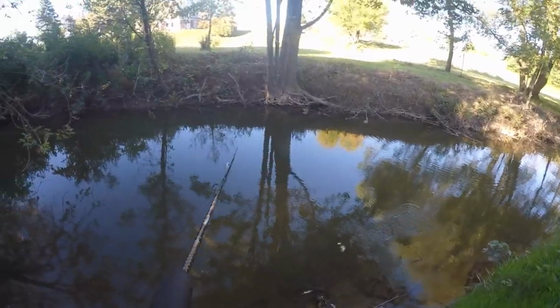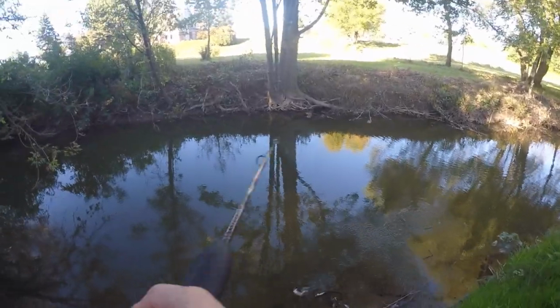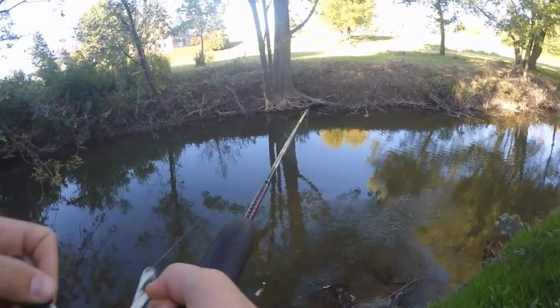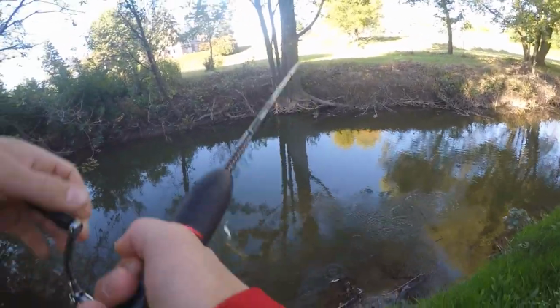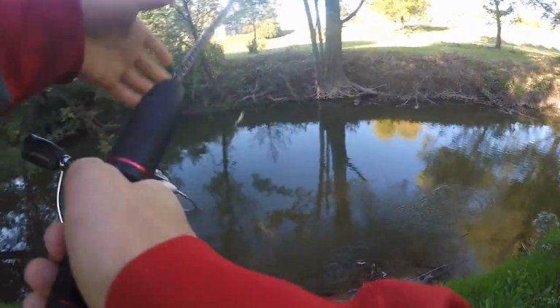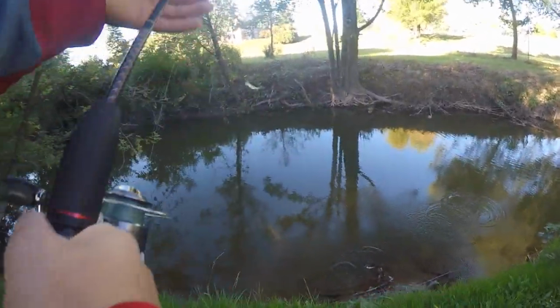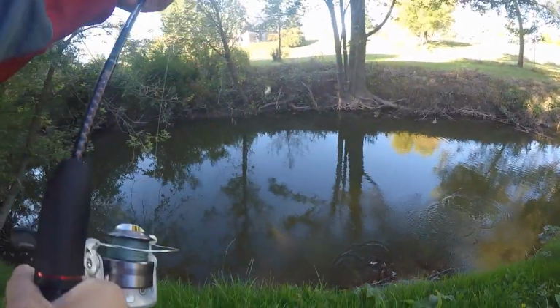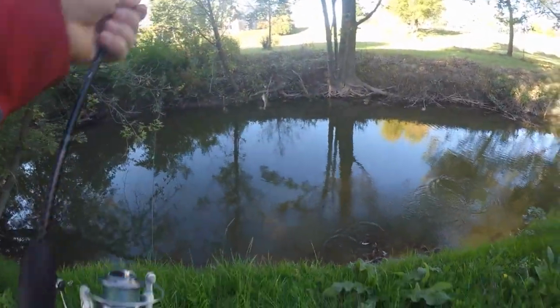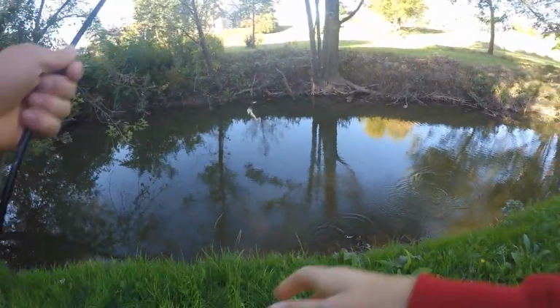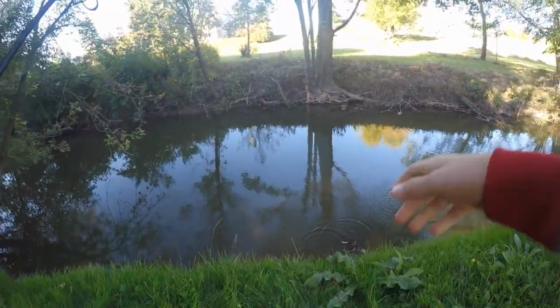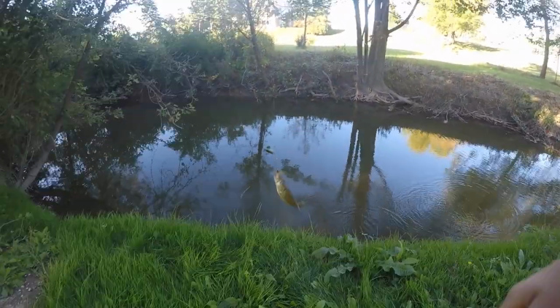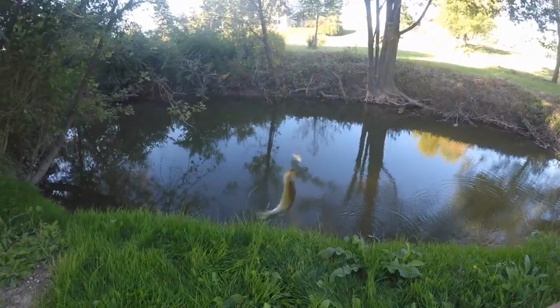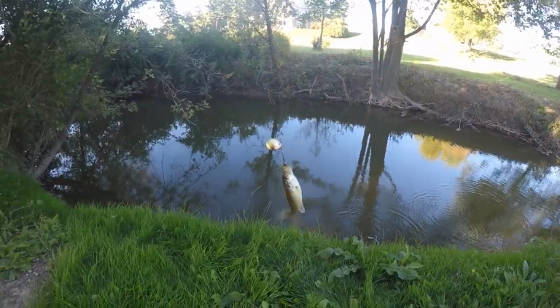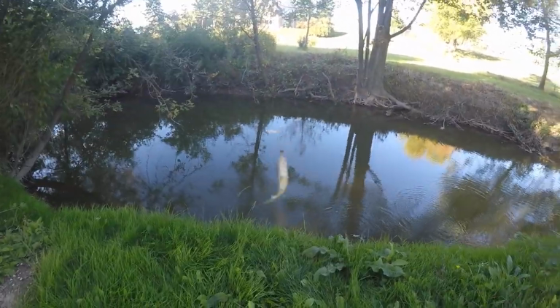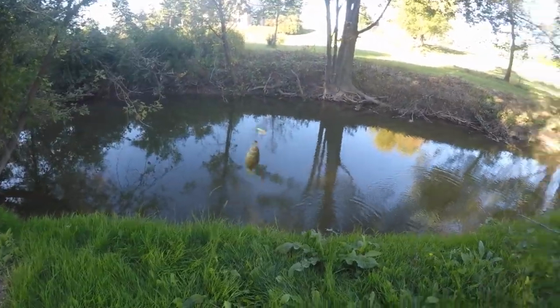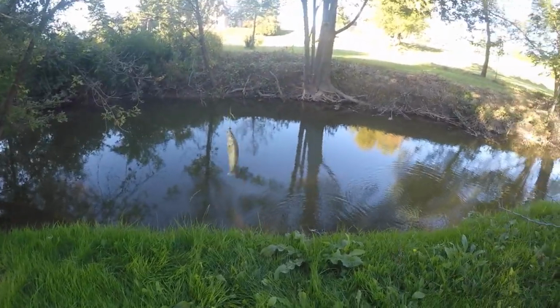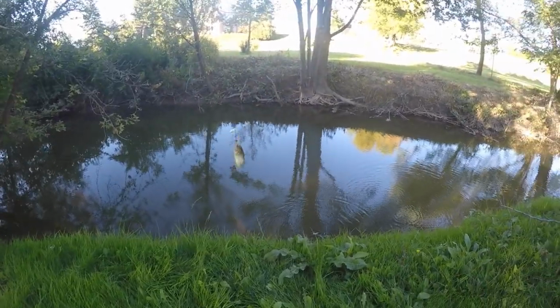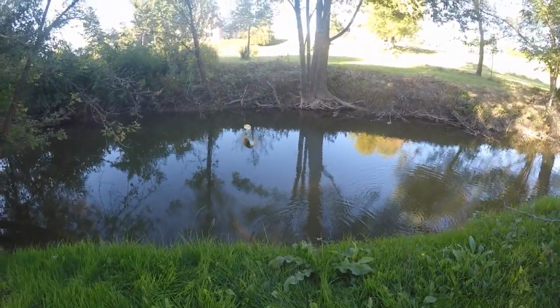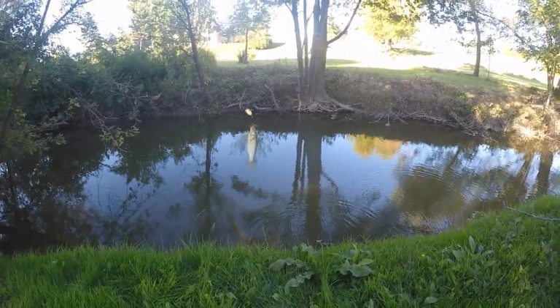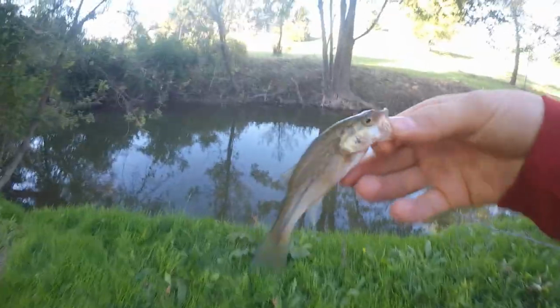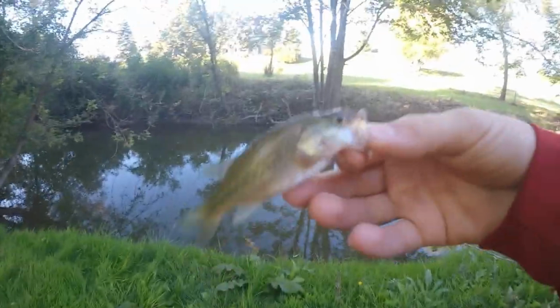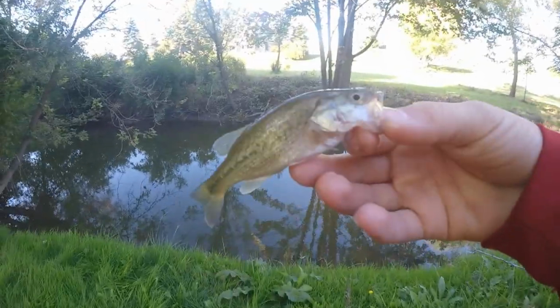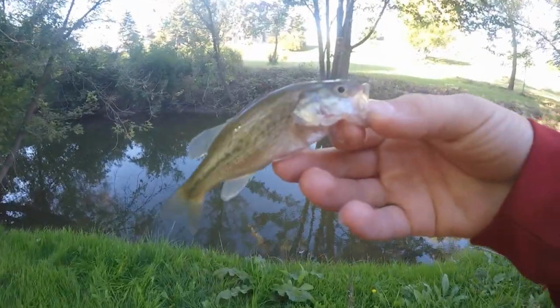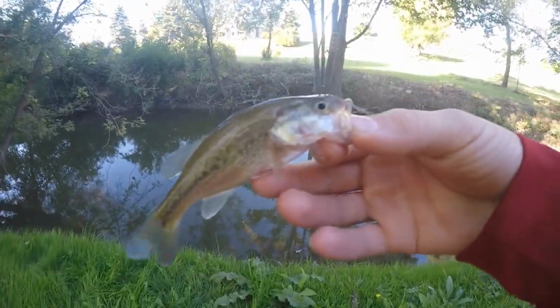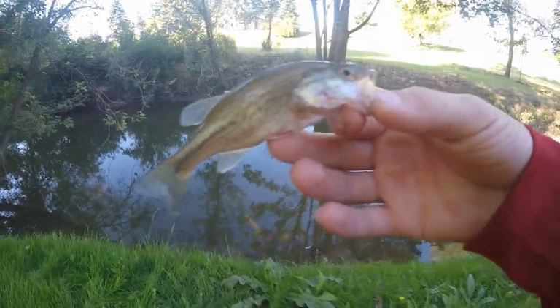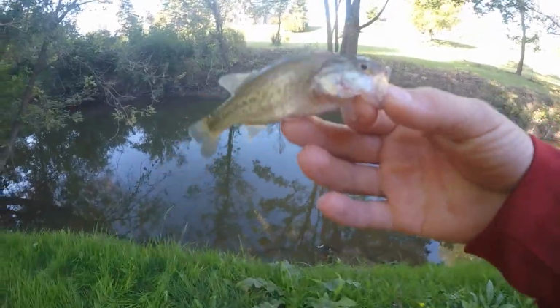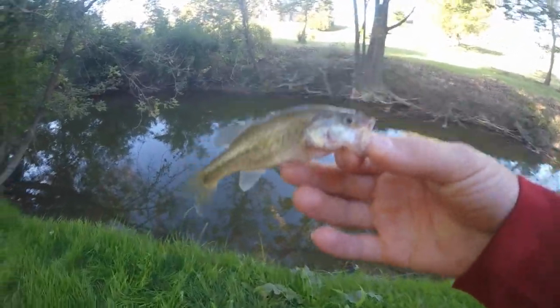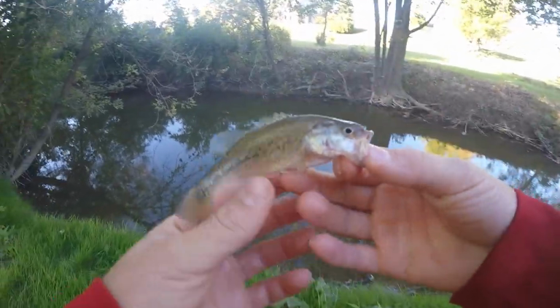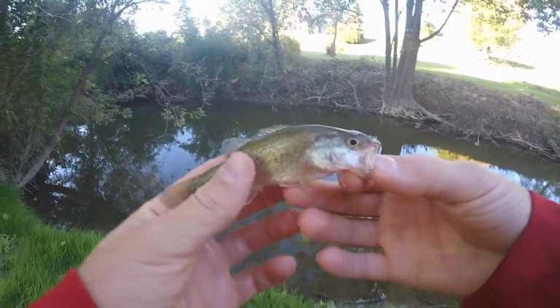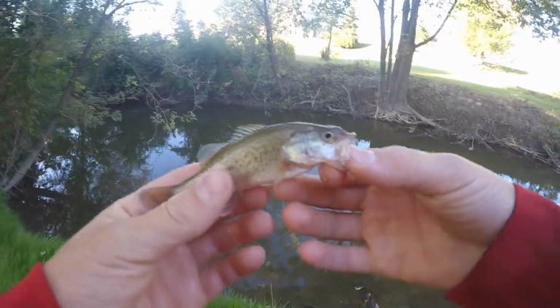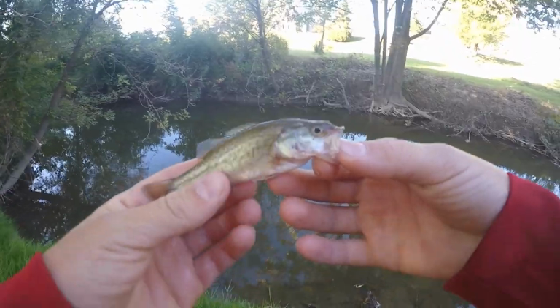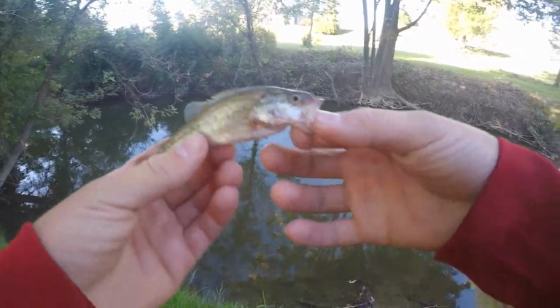Right at the shore, guys — another little bass. Second bass of the day right there on the spinner.